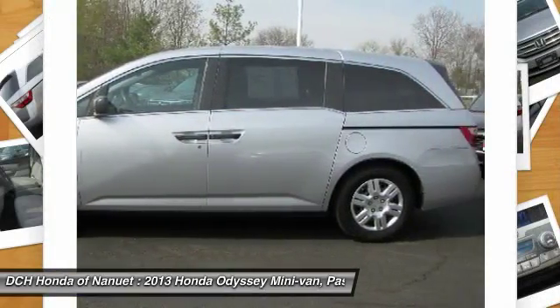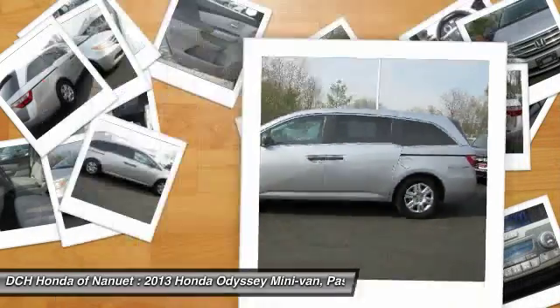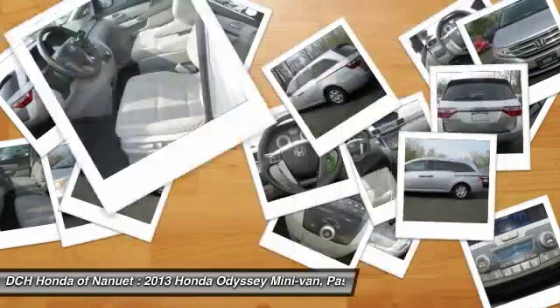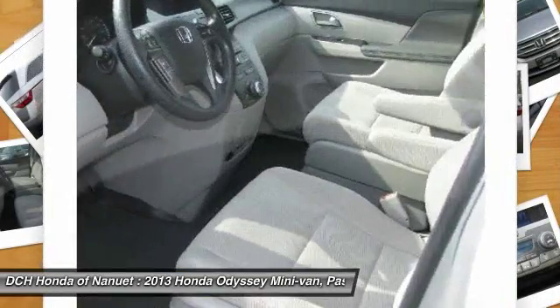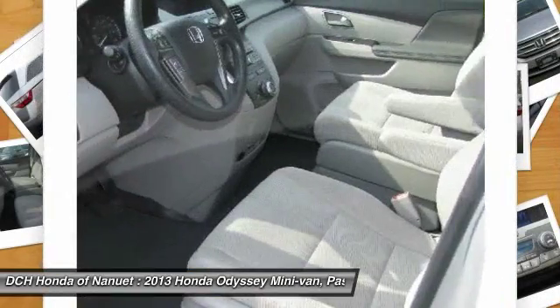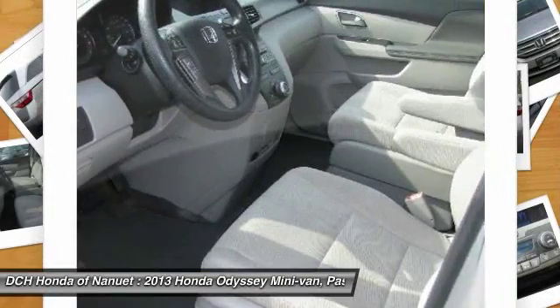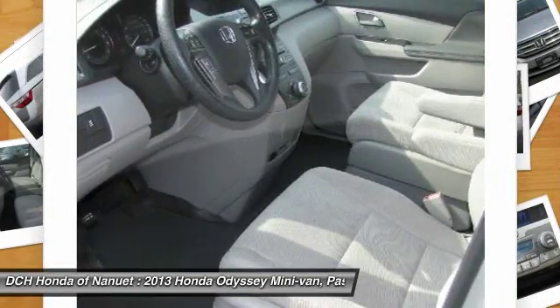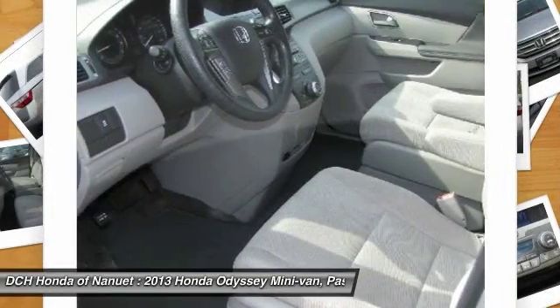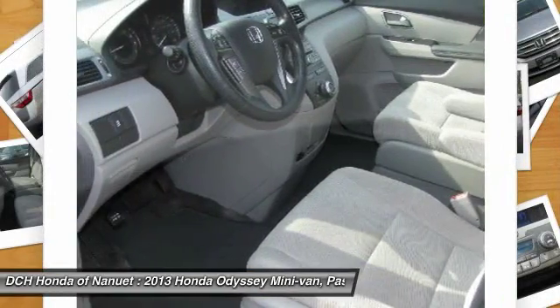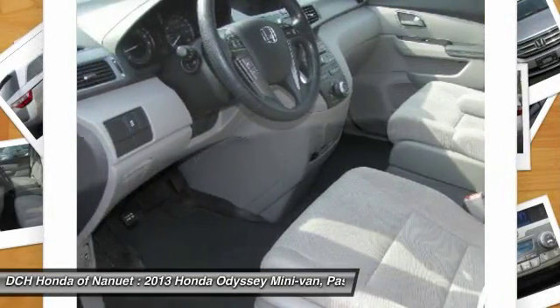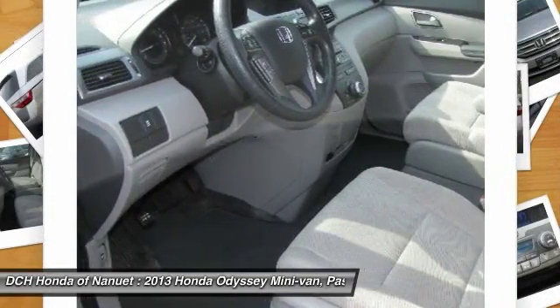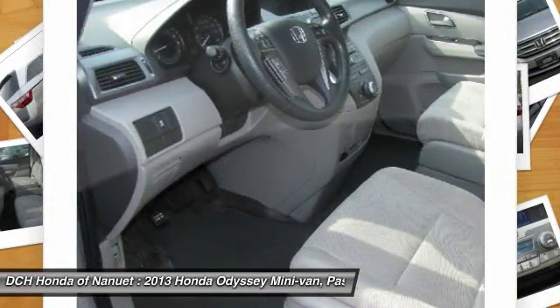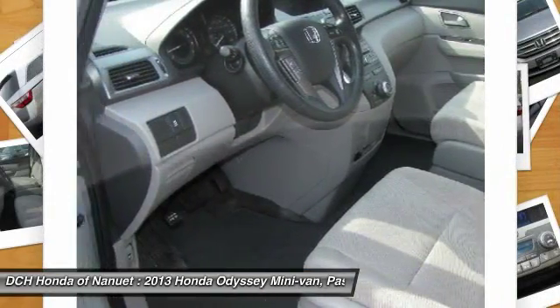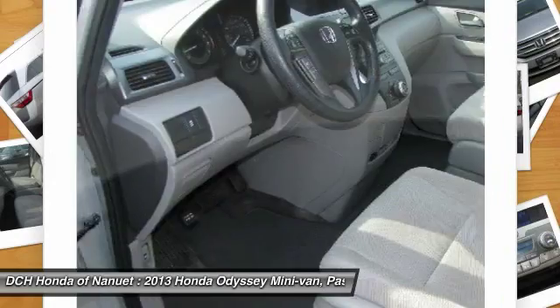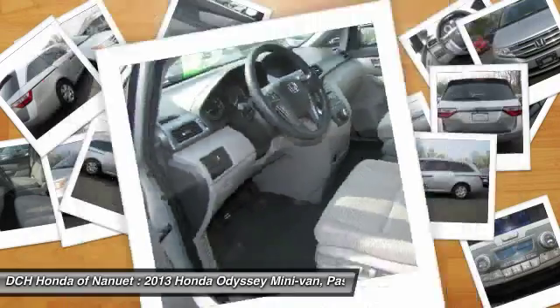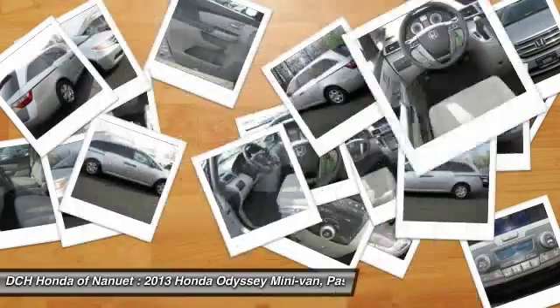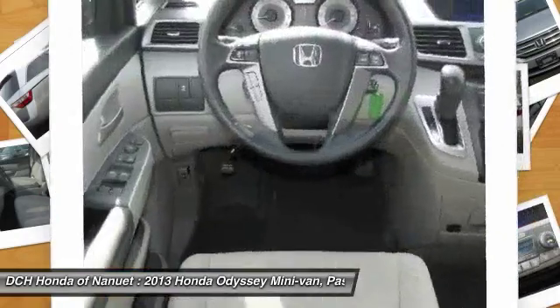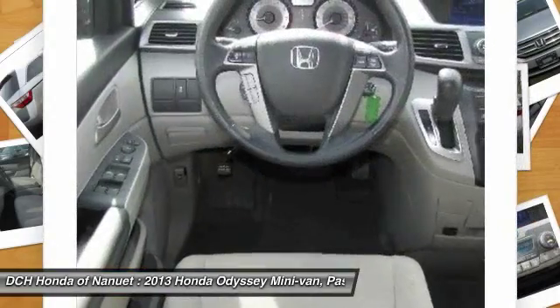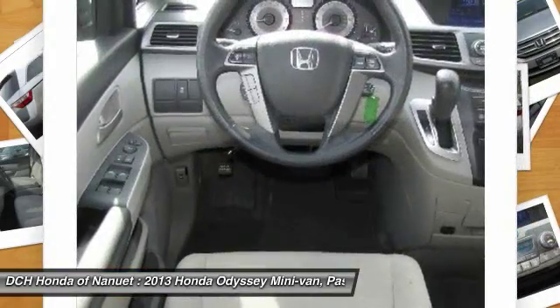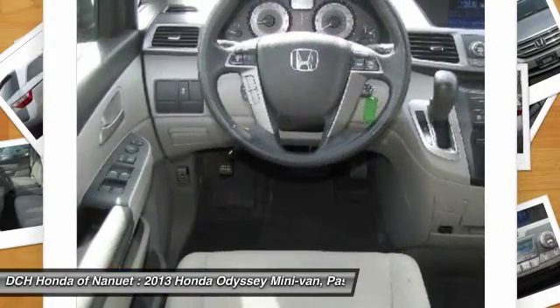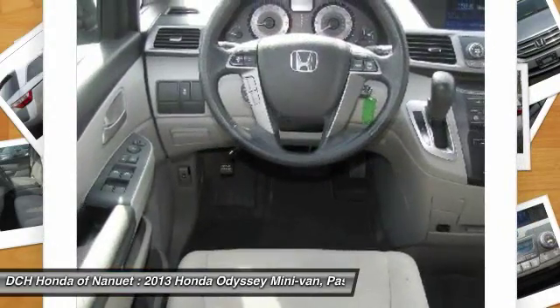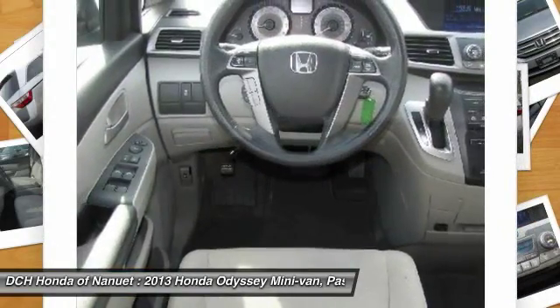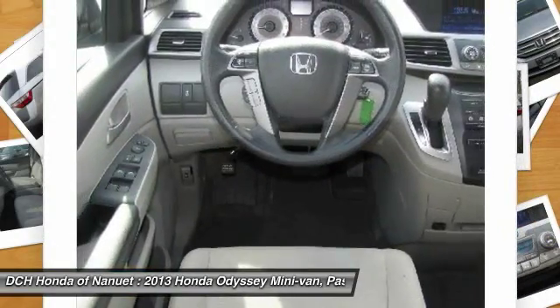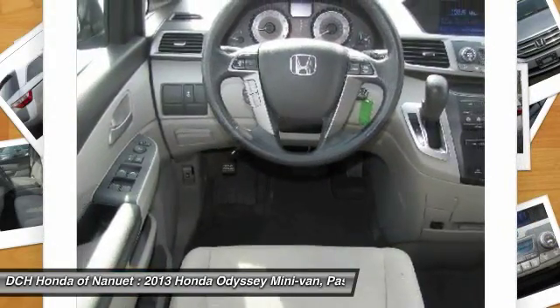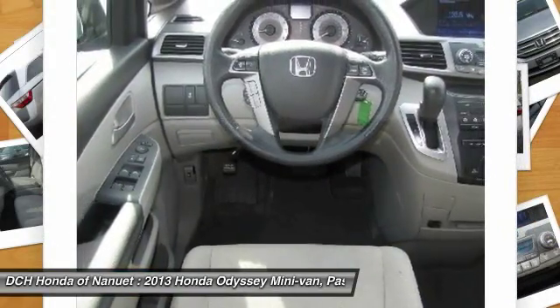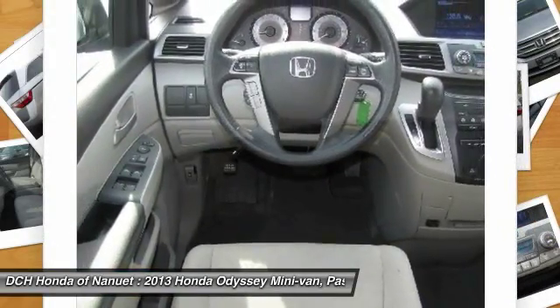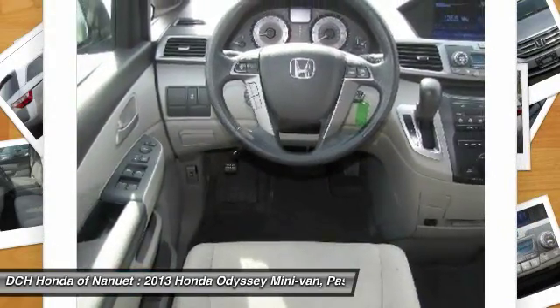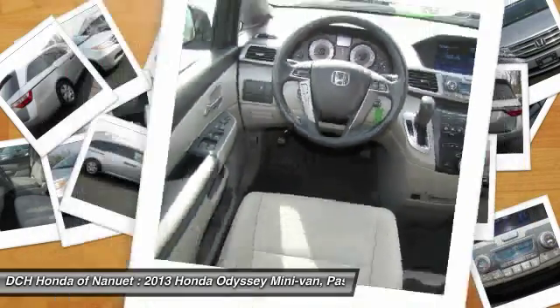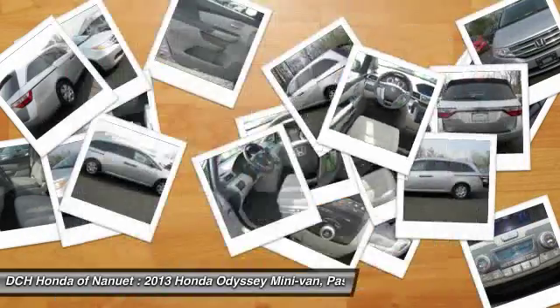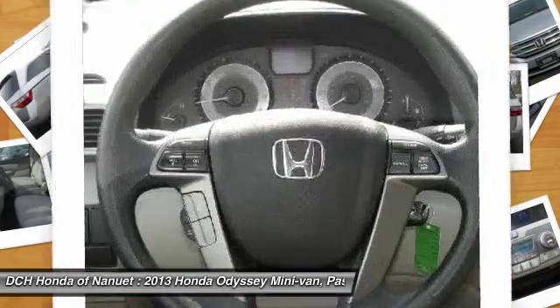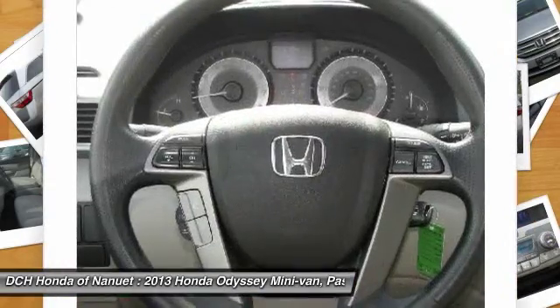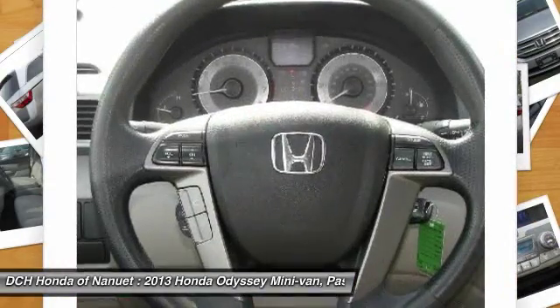Power steering, adjustable steering wheel, floor mats, hard disk drive media storage, cruise control.